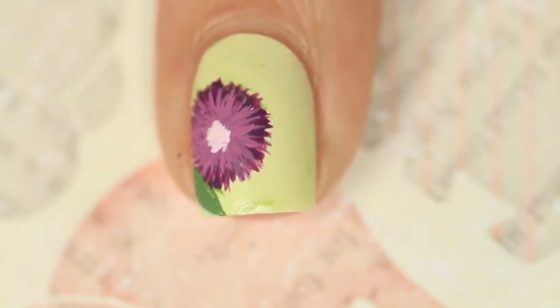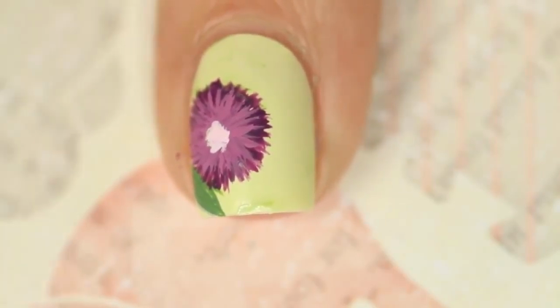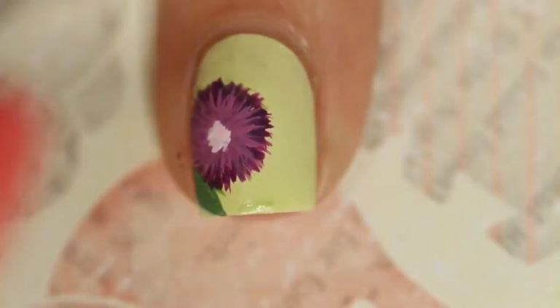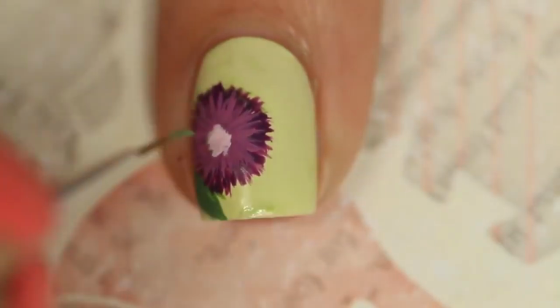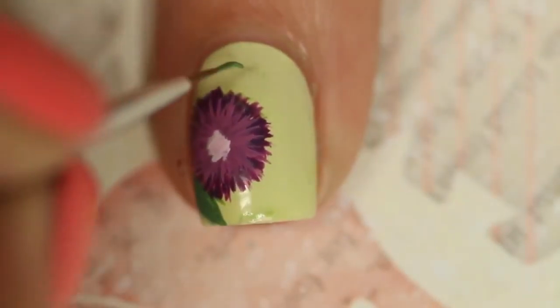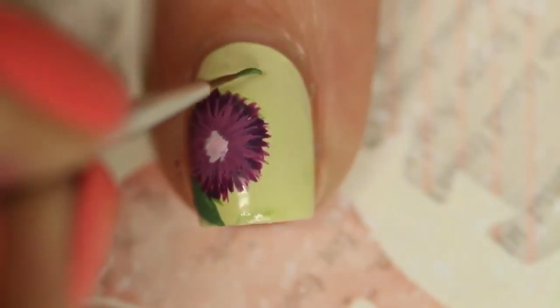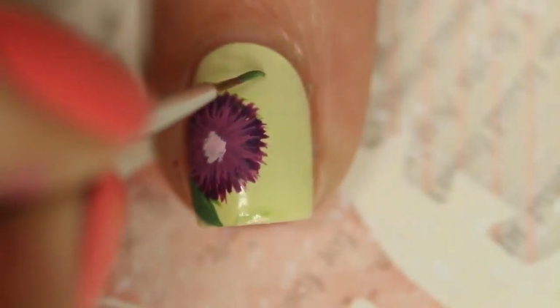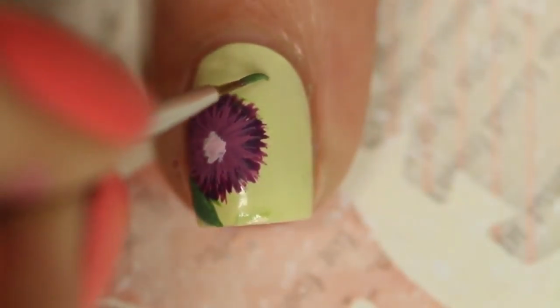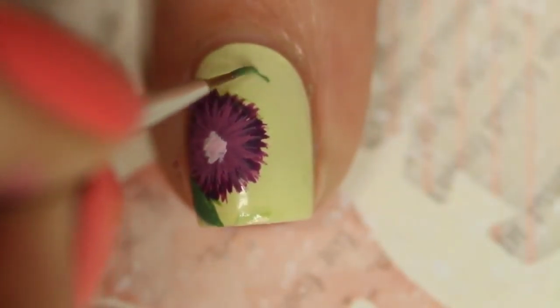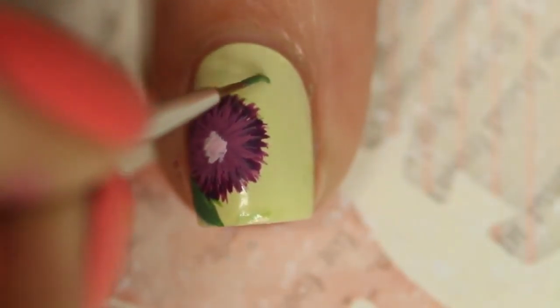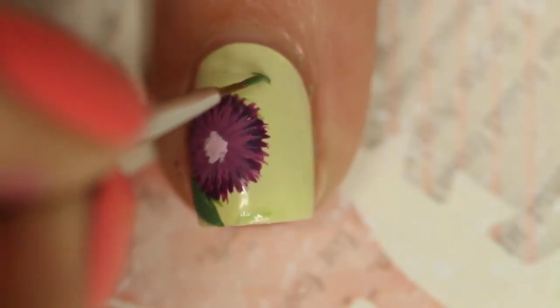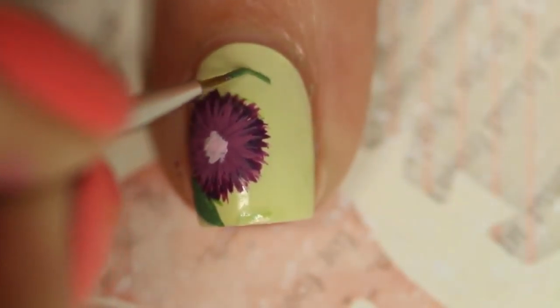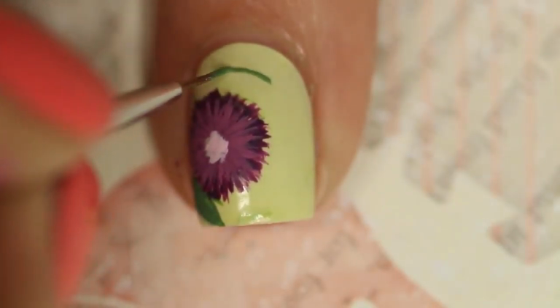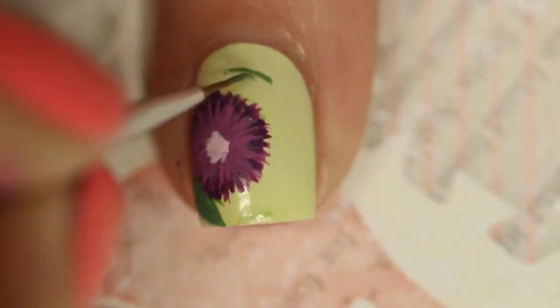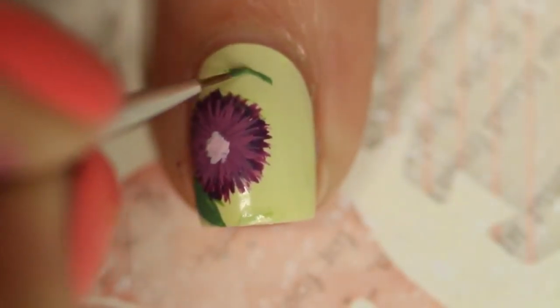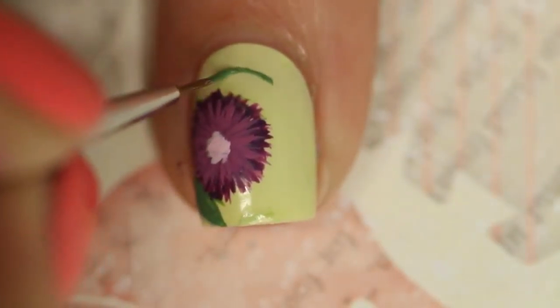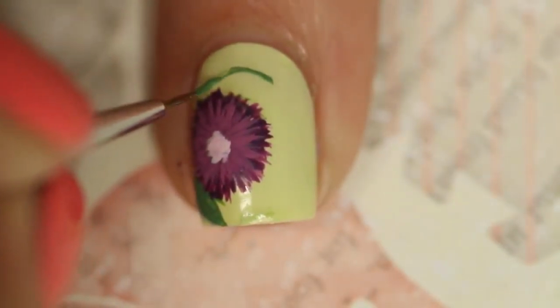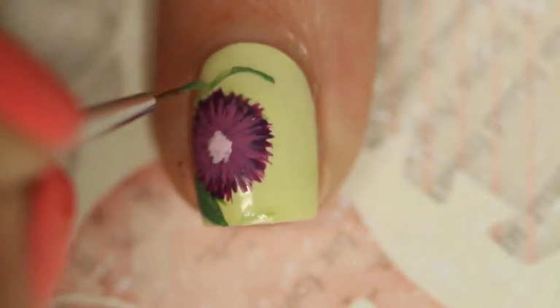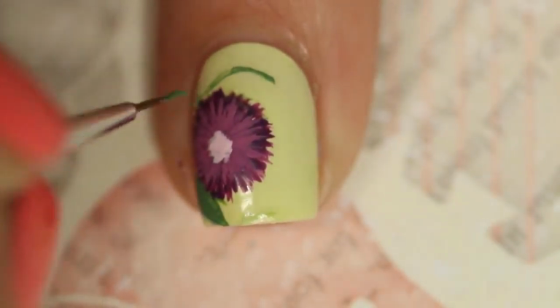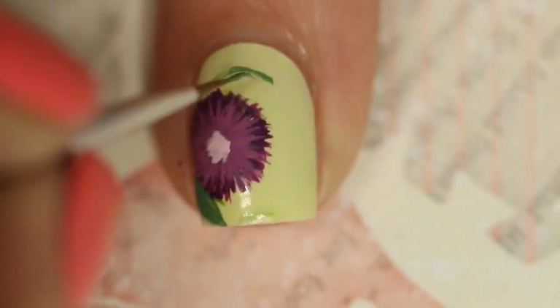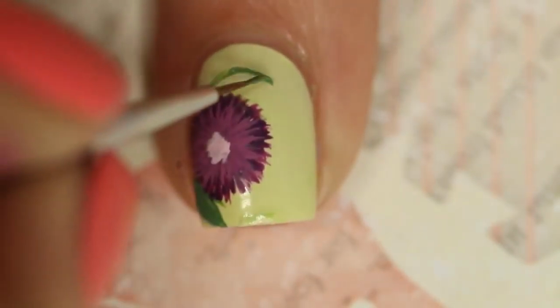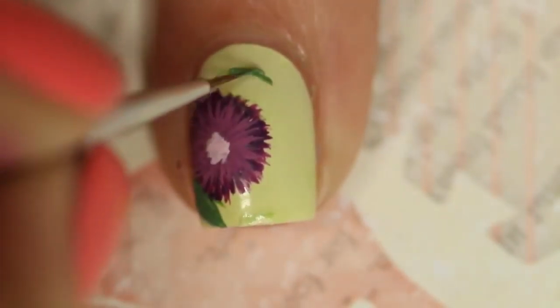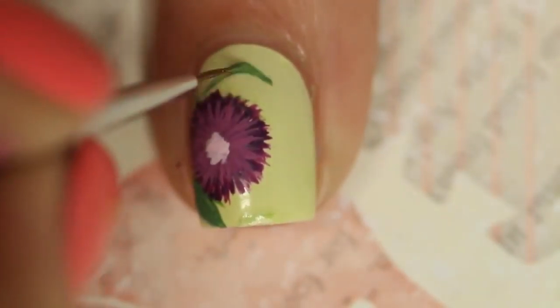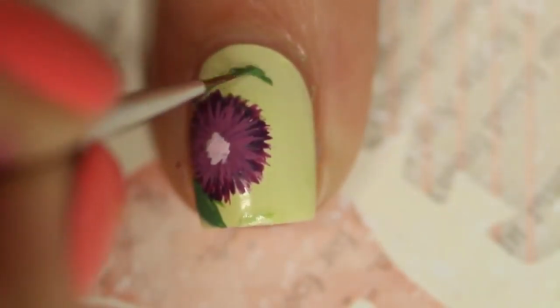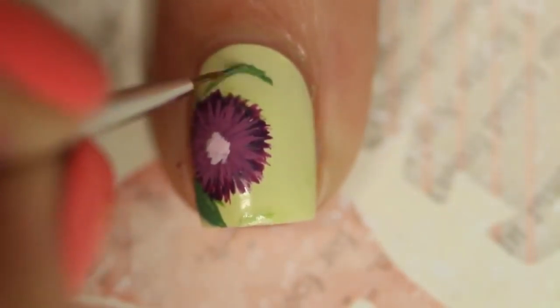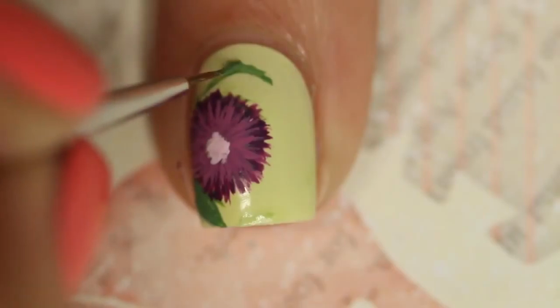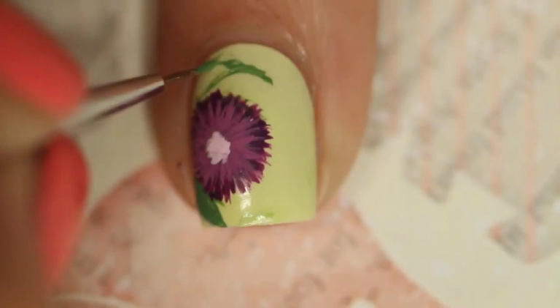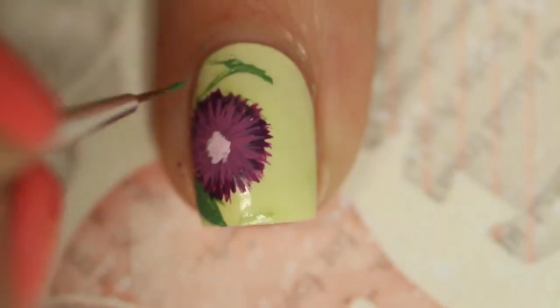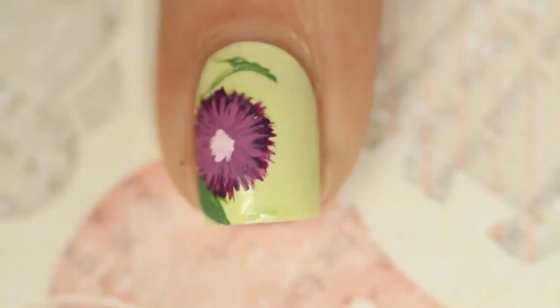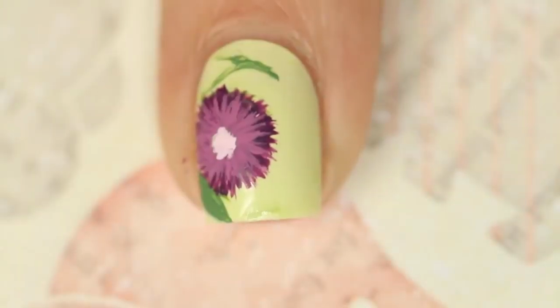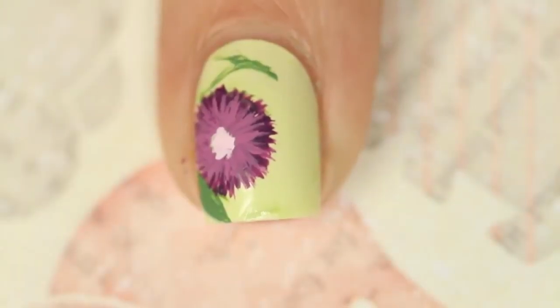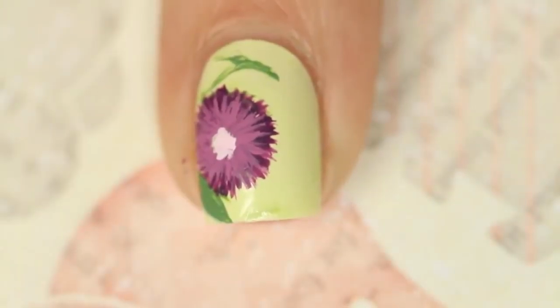Then with a really light purple-y based pink color, I'm going to go in and add a little center to the flower.